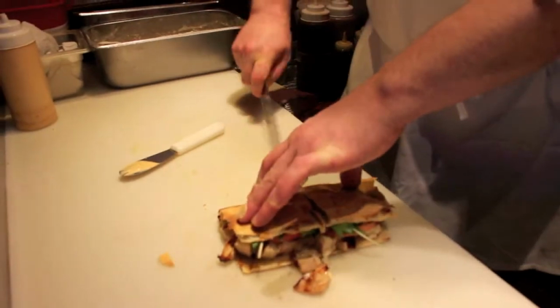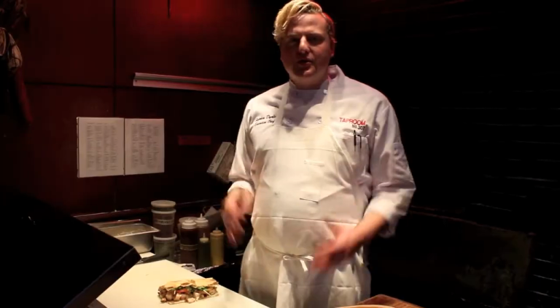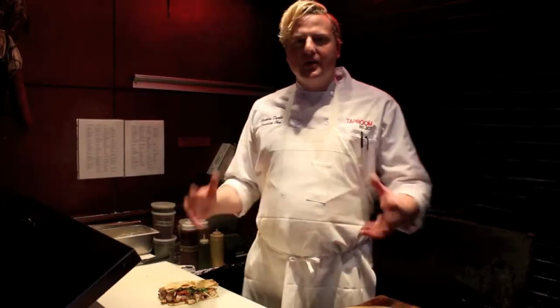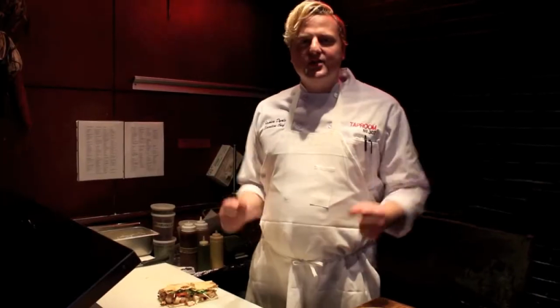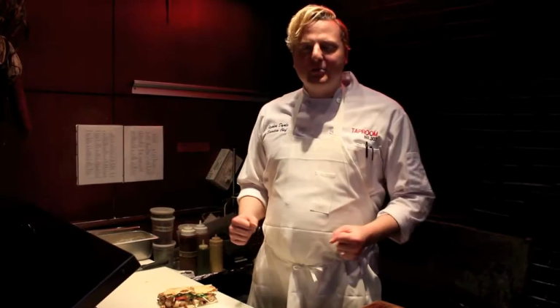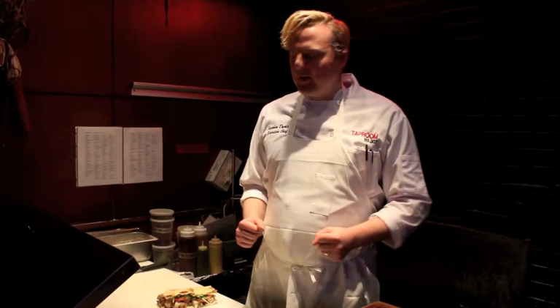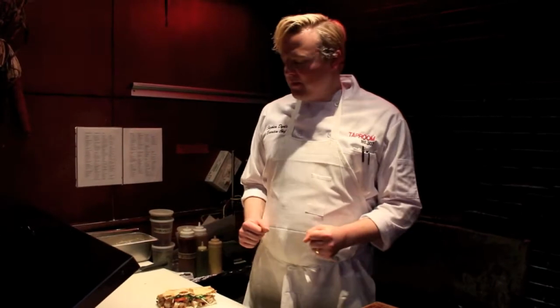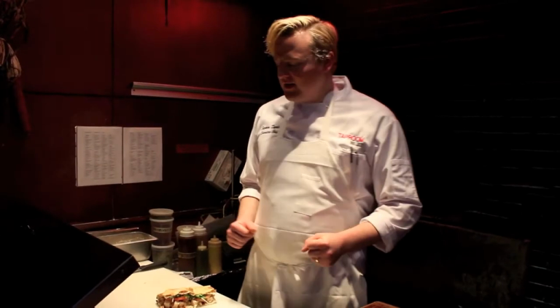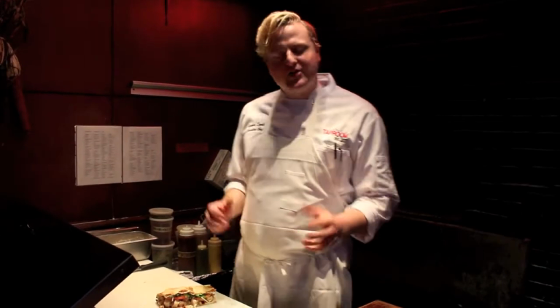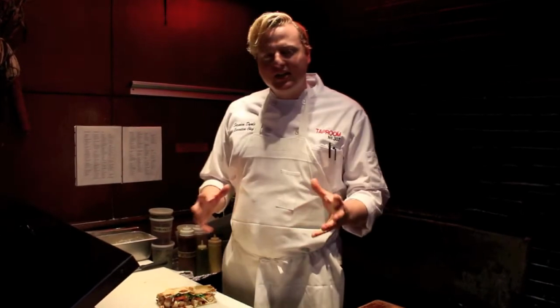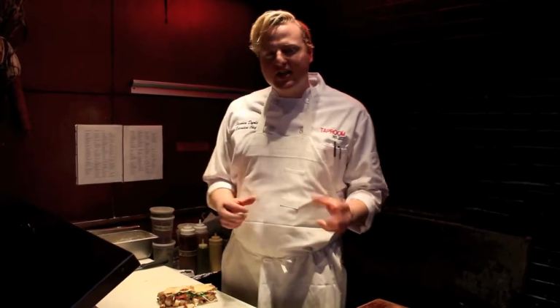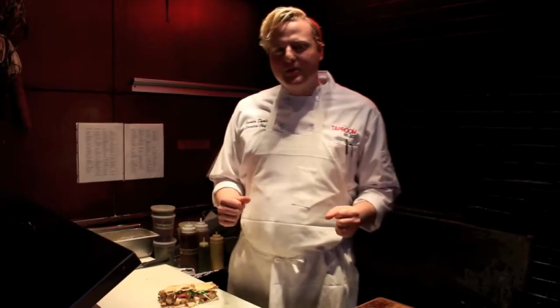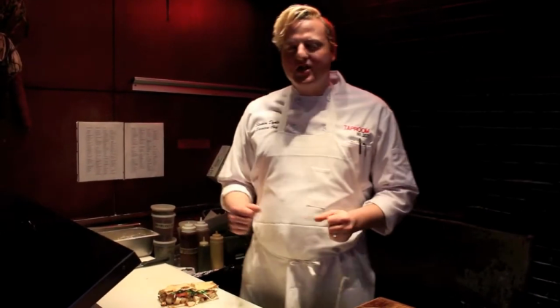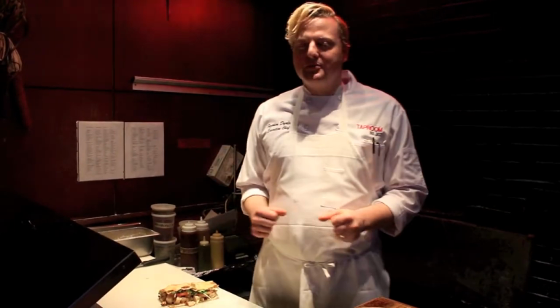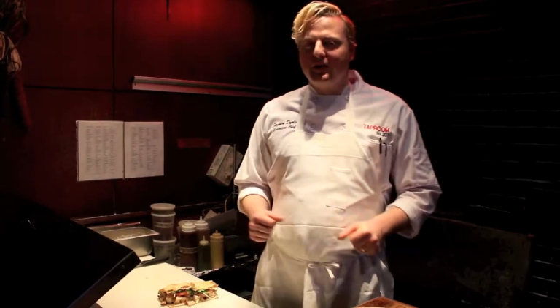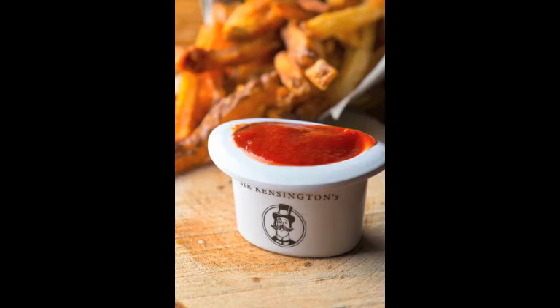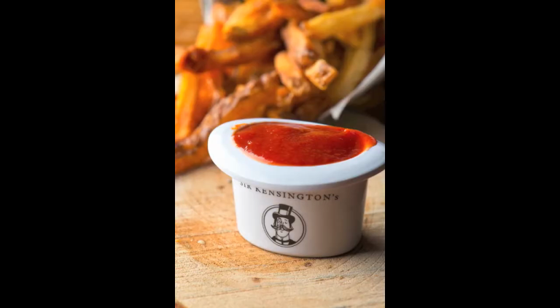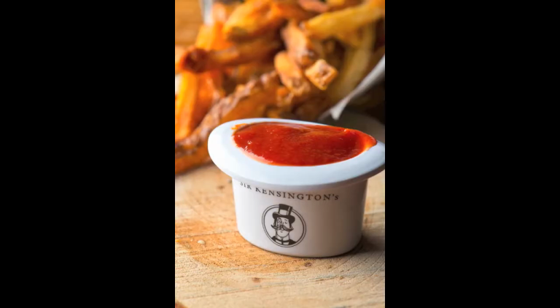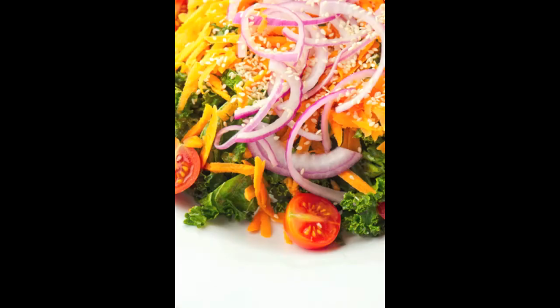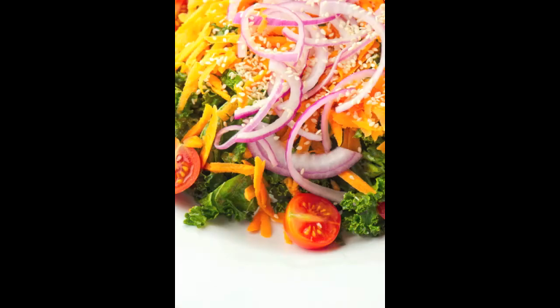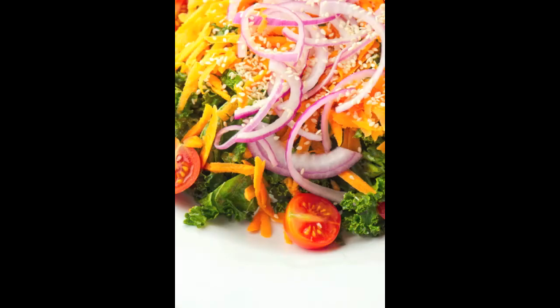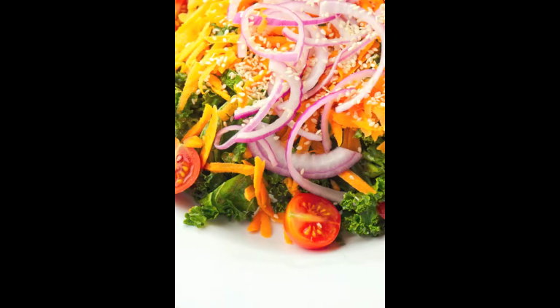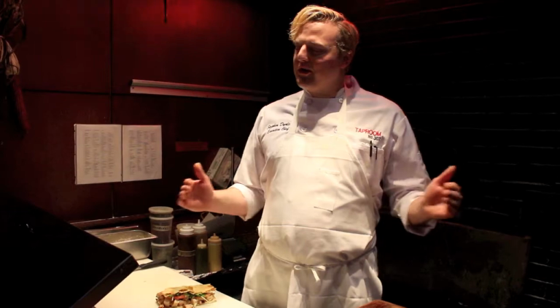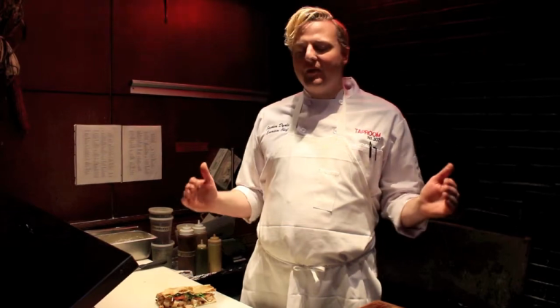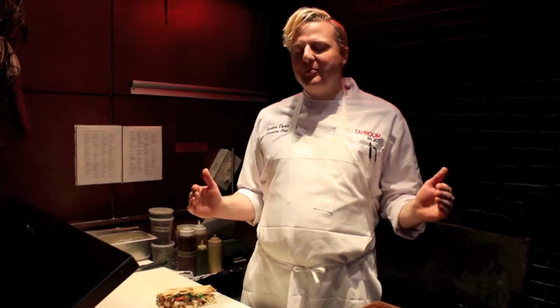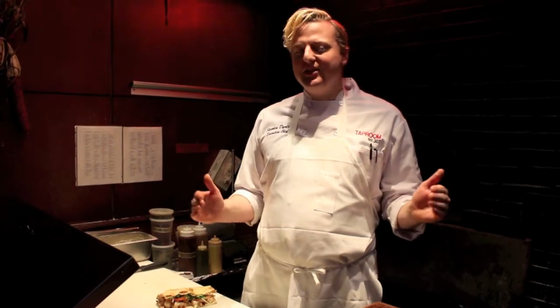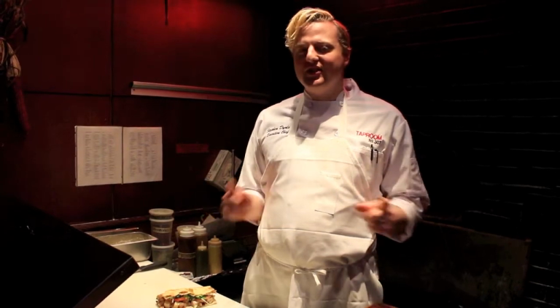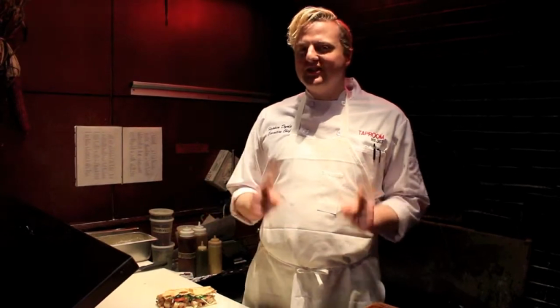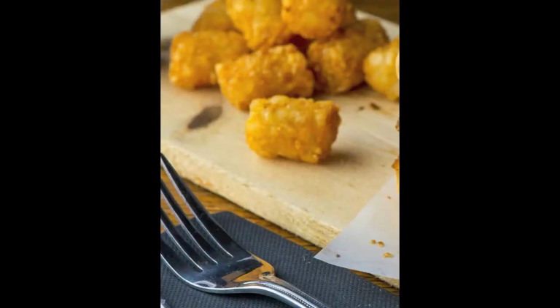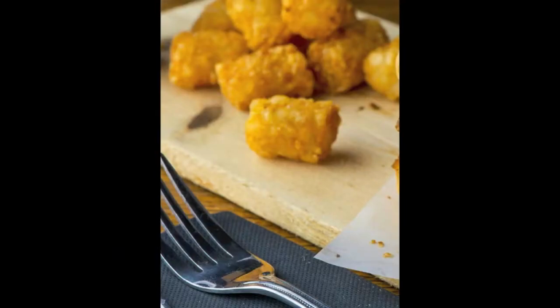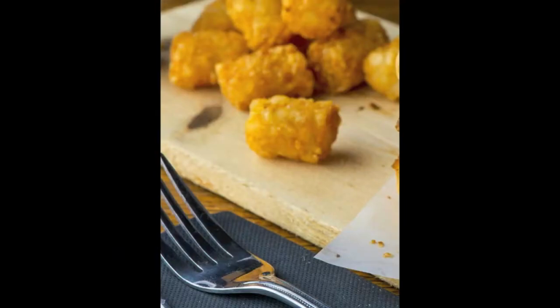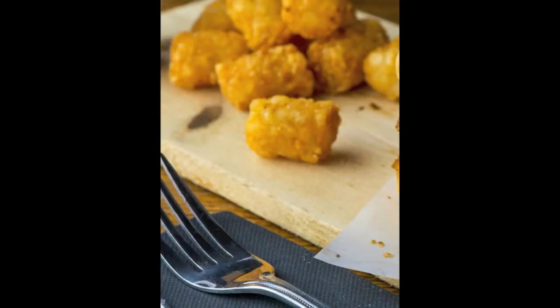Here at Taproom, on the menu, the chicken sandwich comes with fries, salad, or the crowd-pleaser — tater tots.